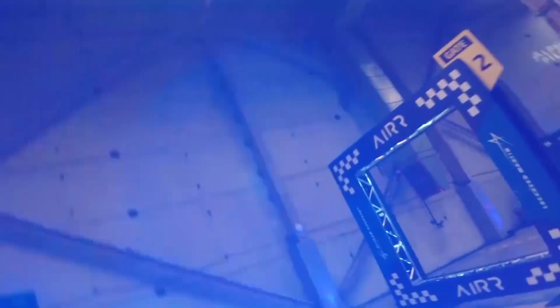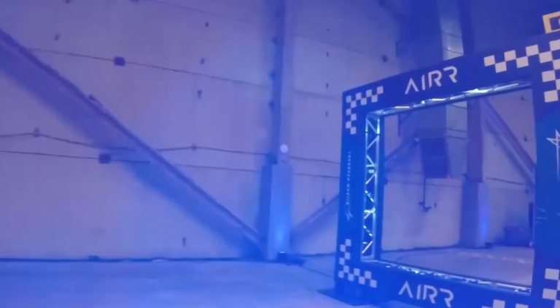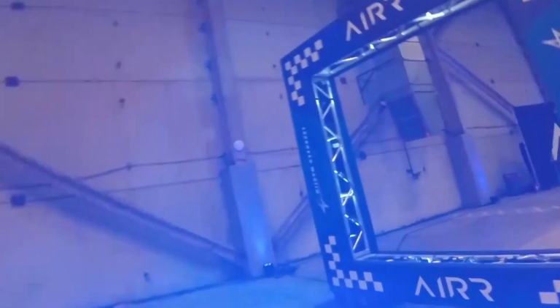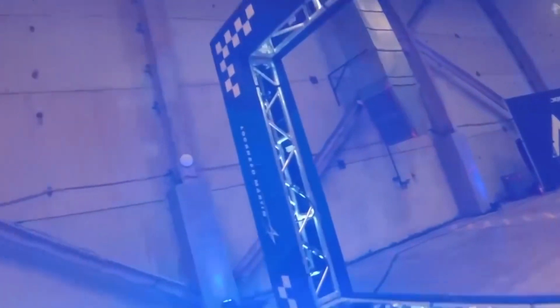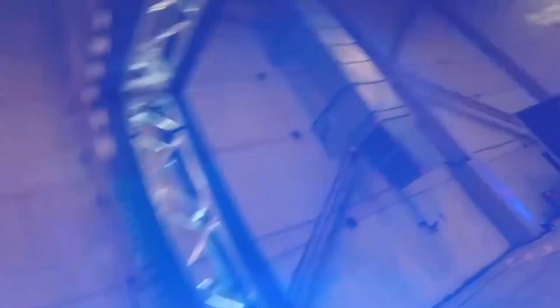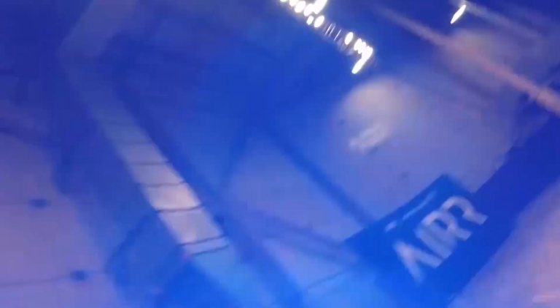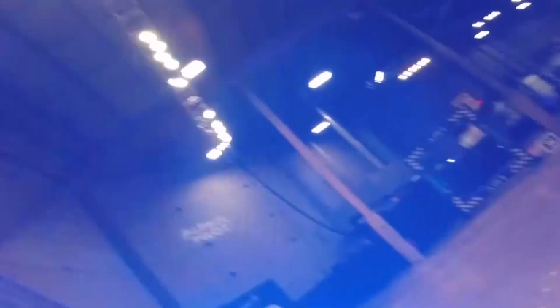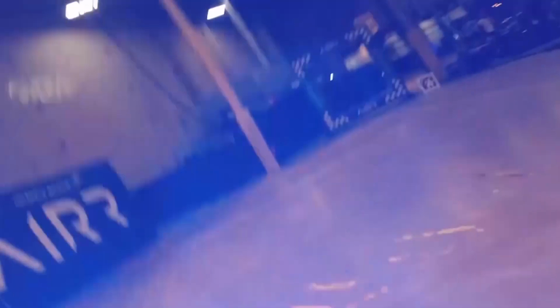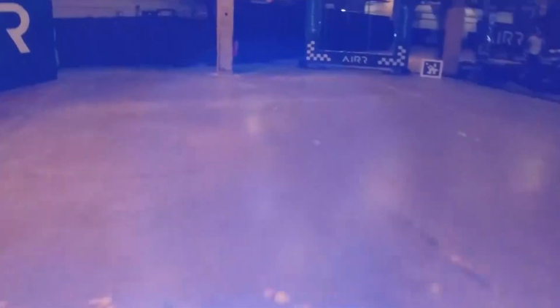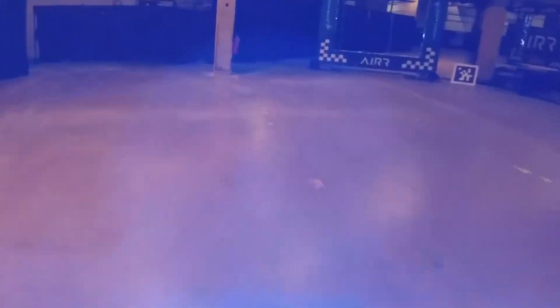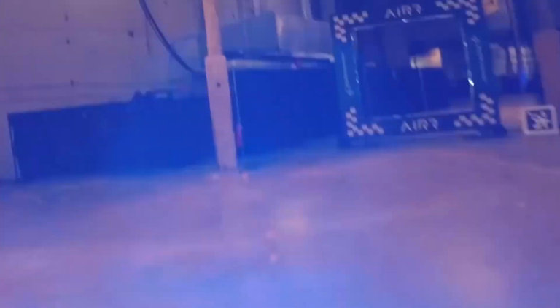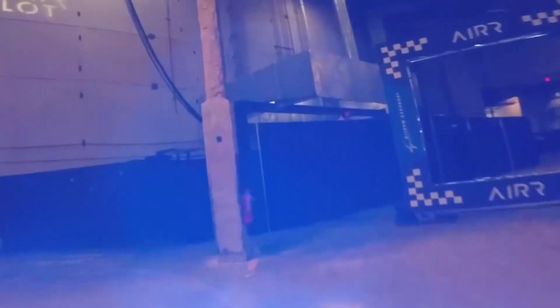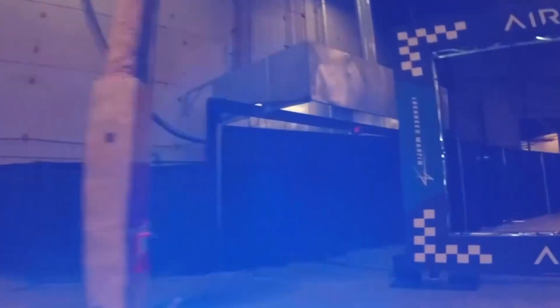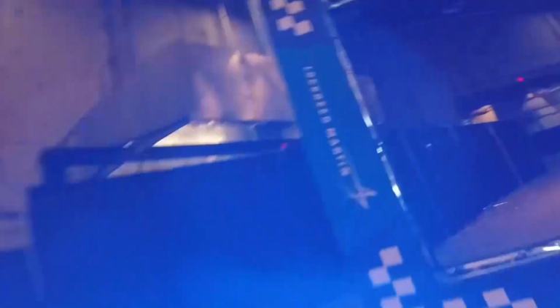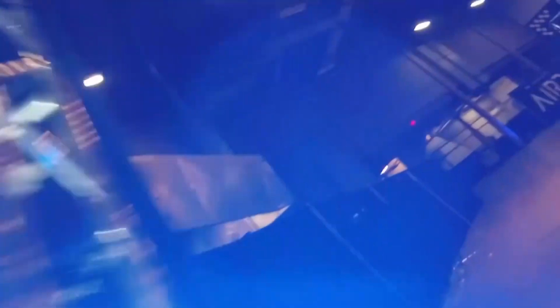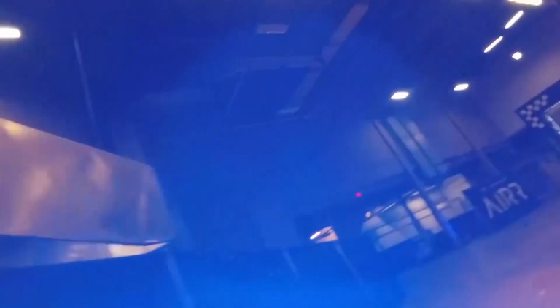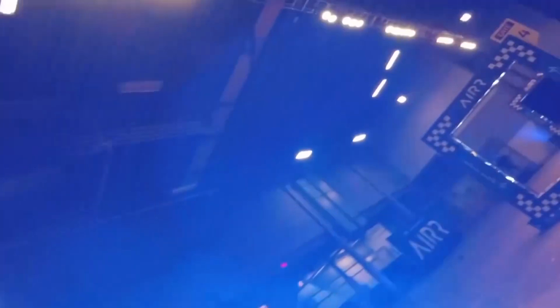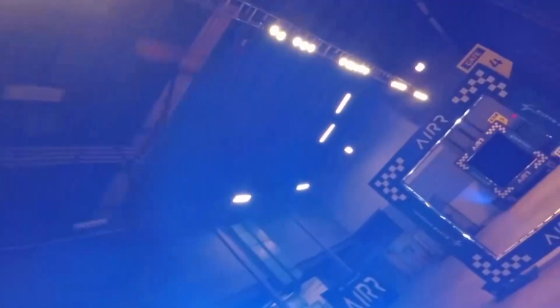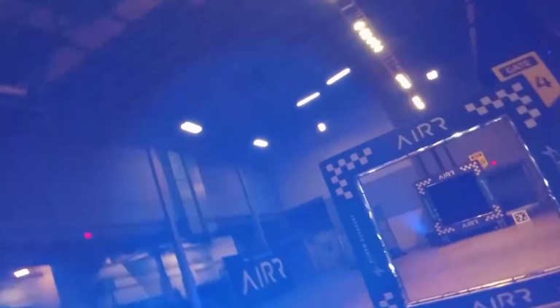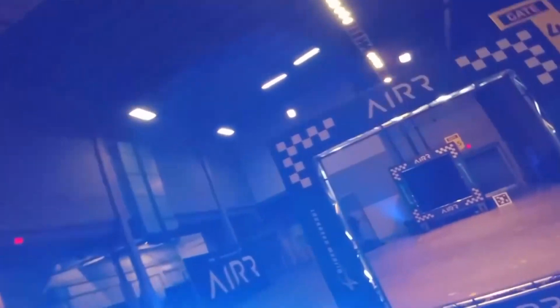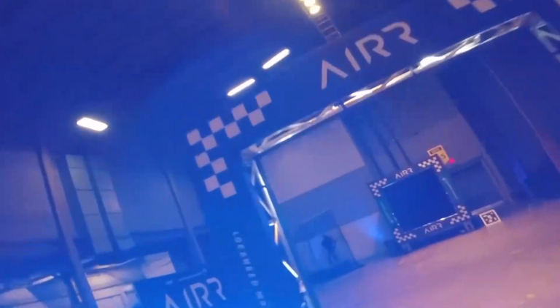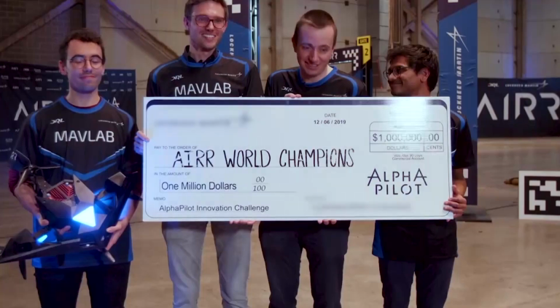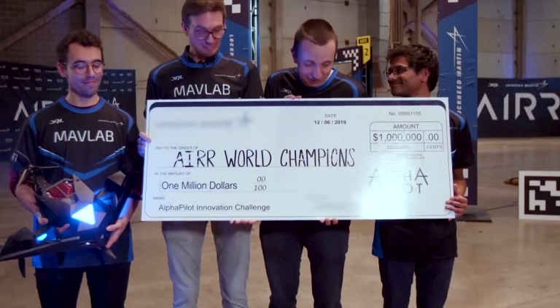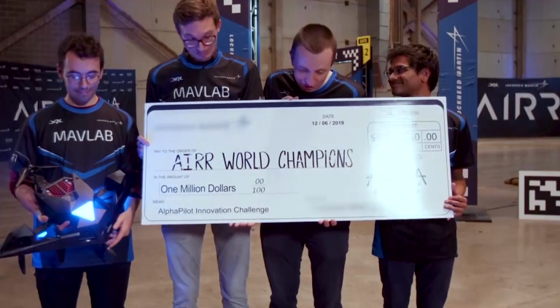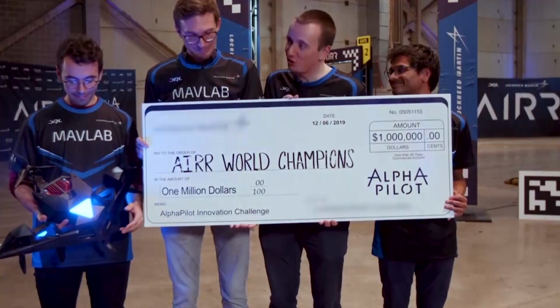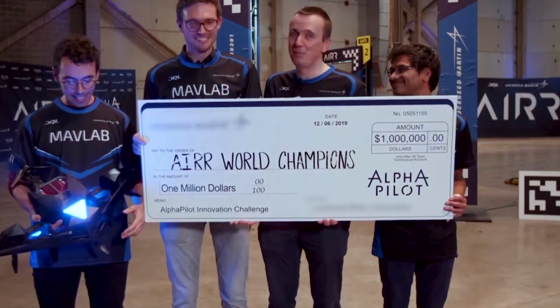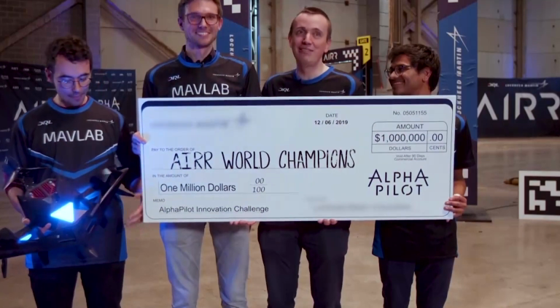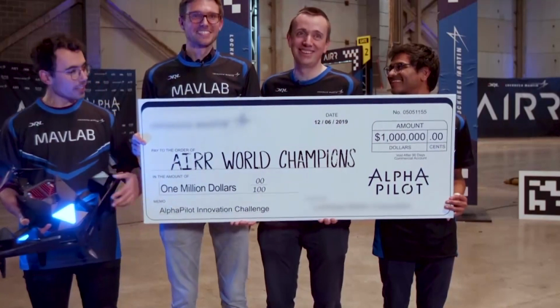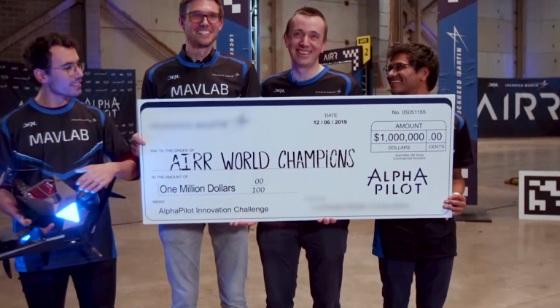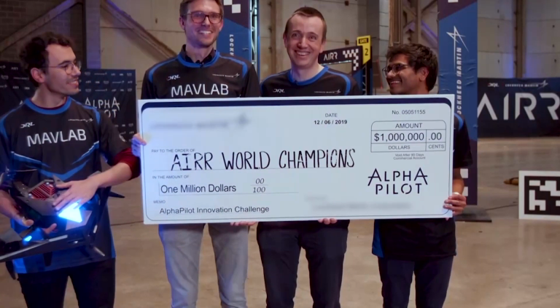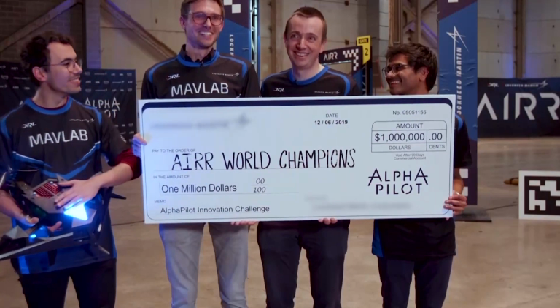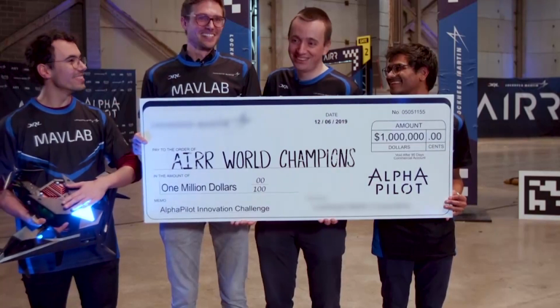The day is coming when AI racers, created by humans, will easily defeat us and win all the trophies.